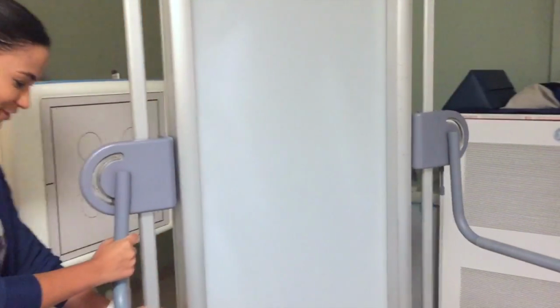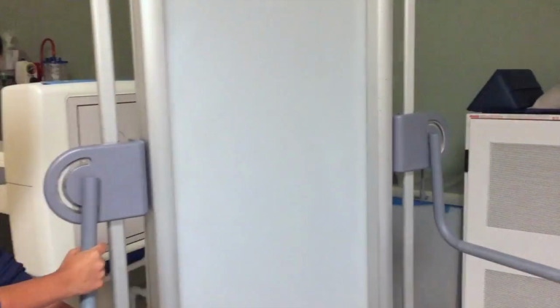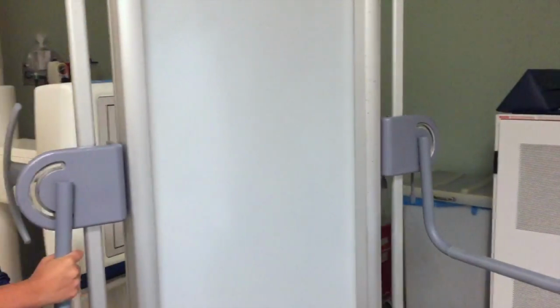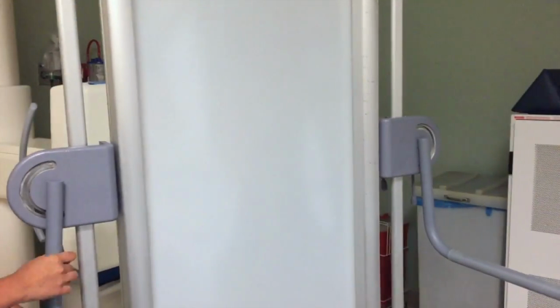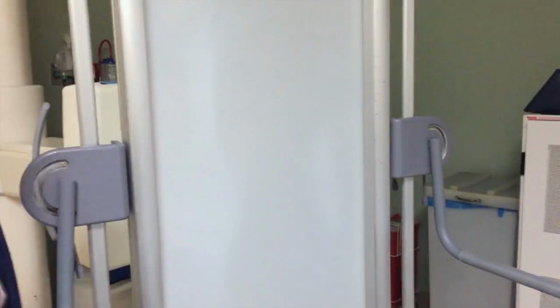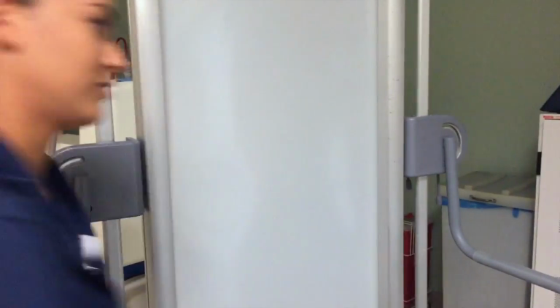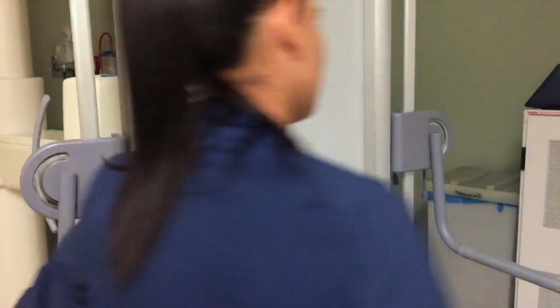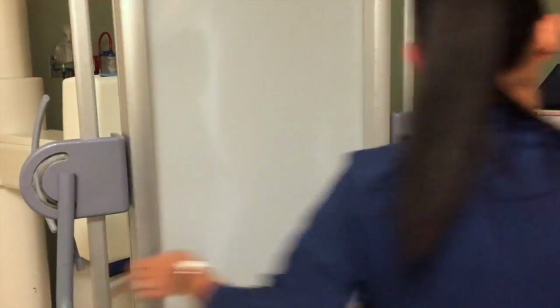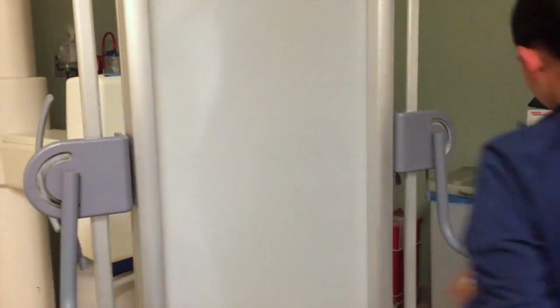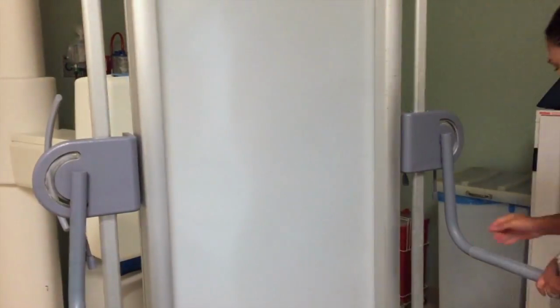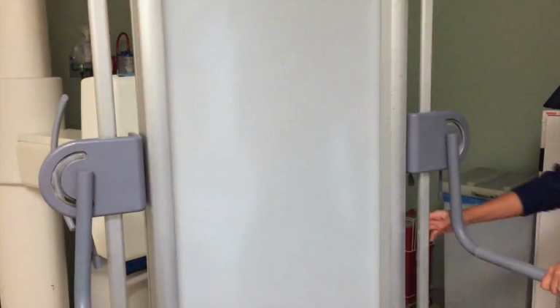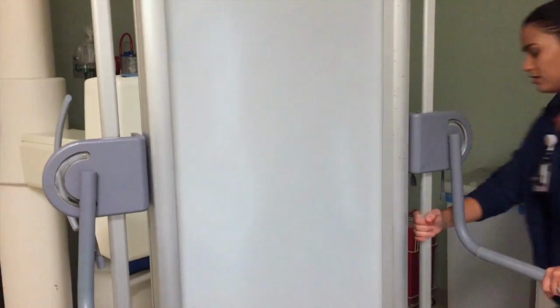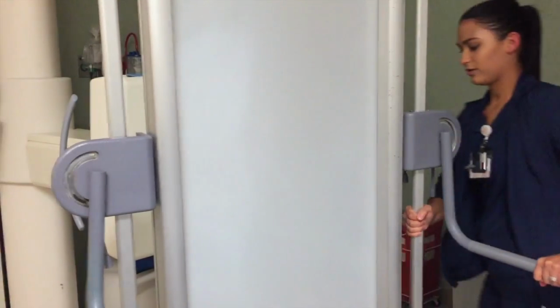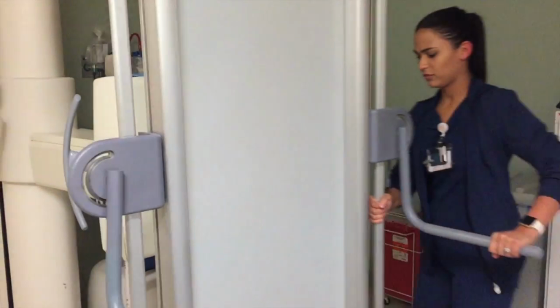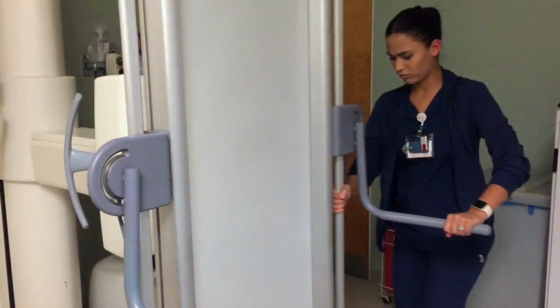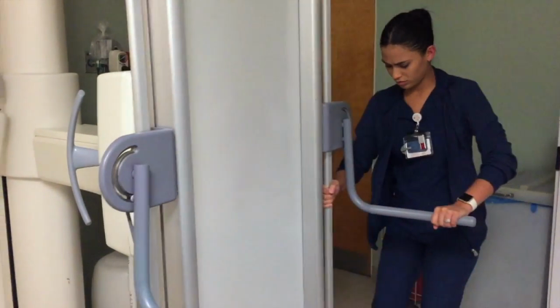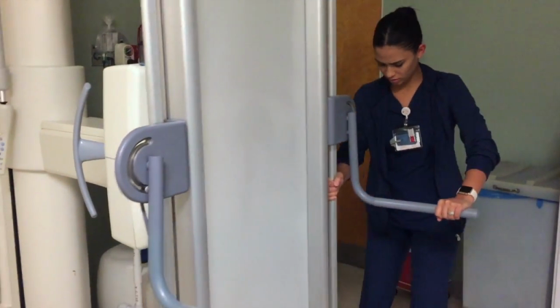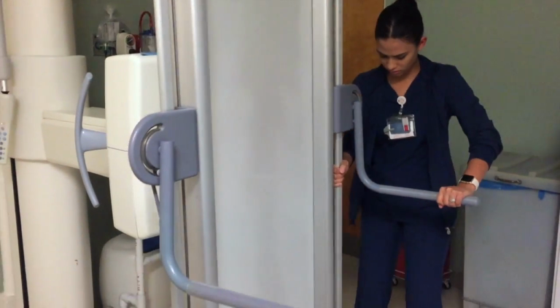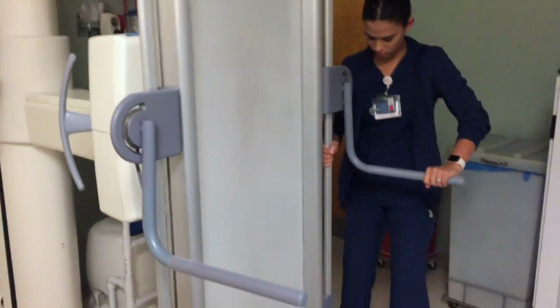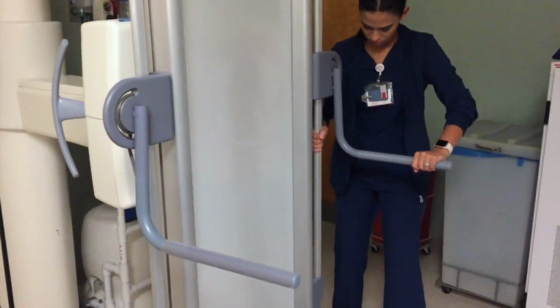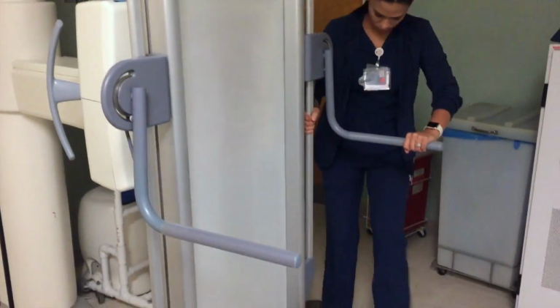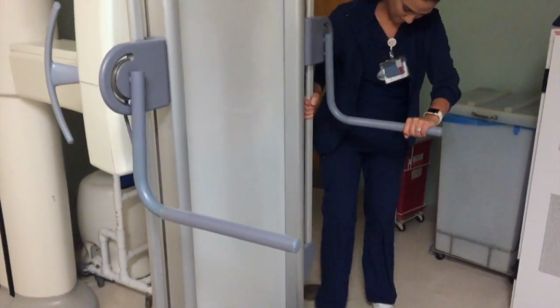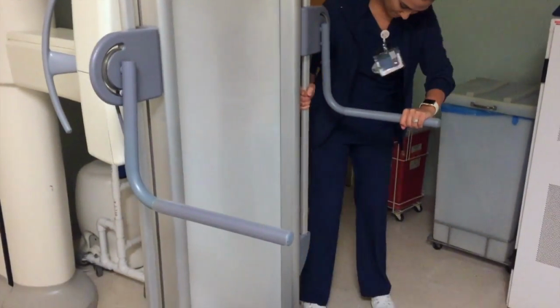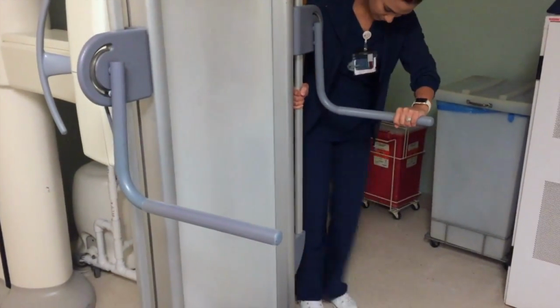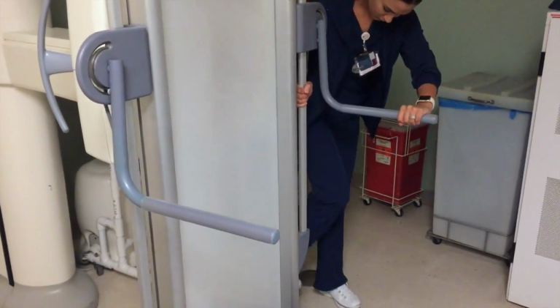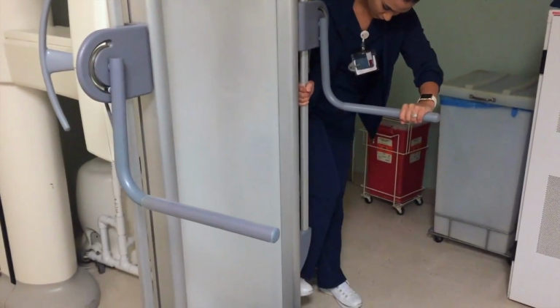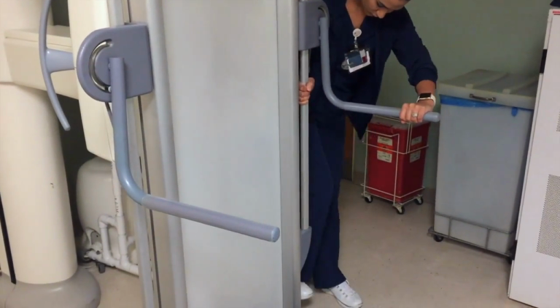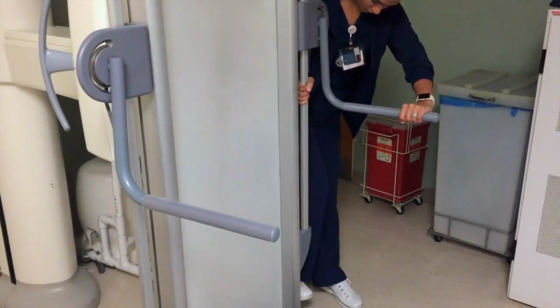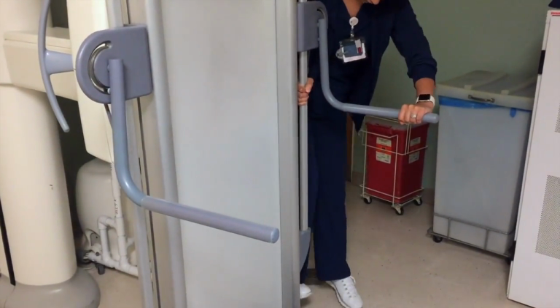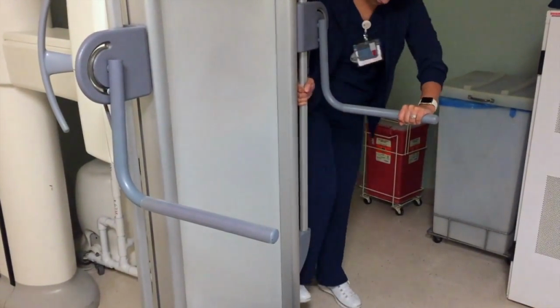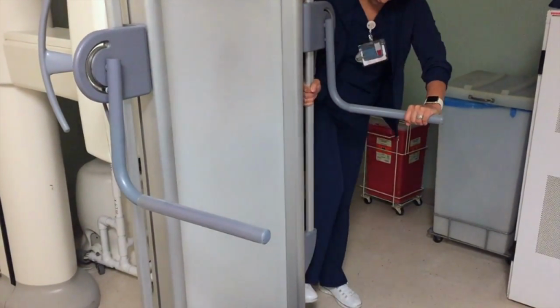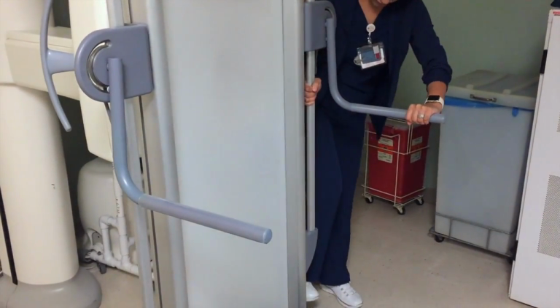Lastly, connect the scoliosis board to the floor so we can pick up the patient.